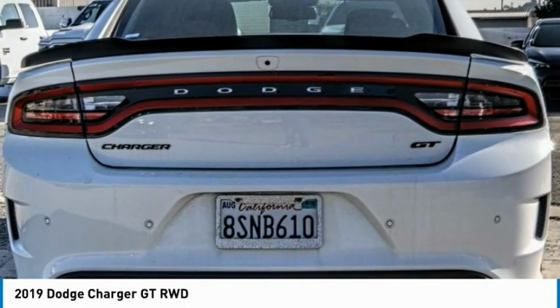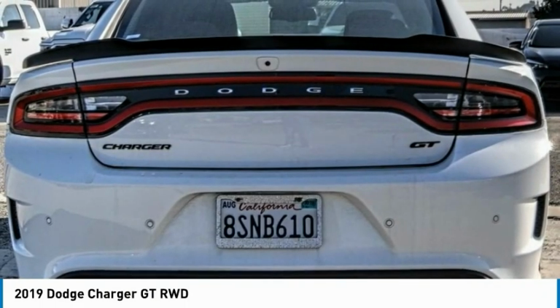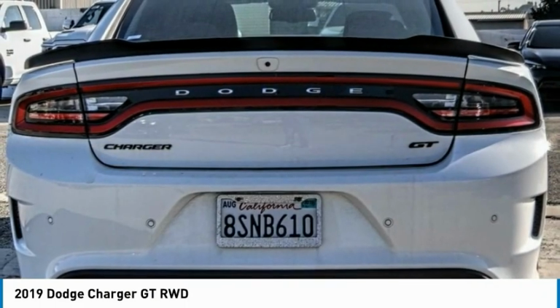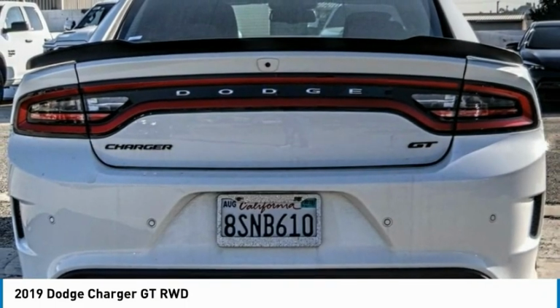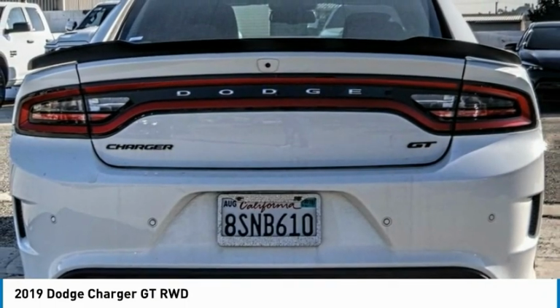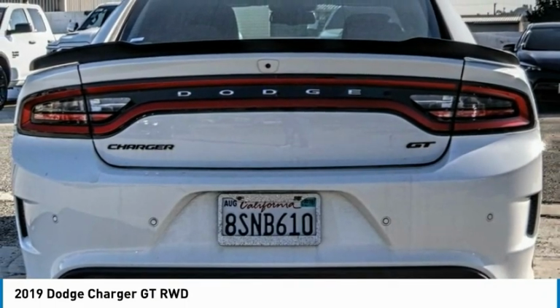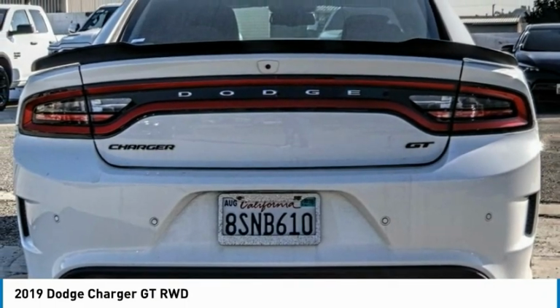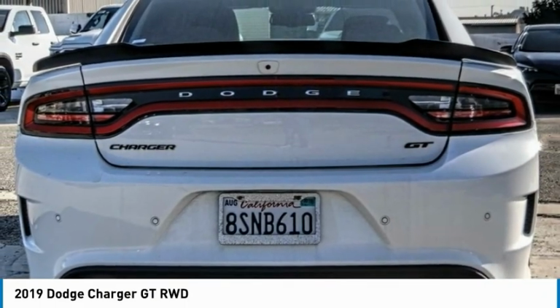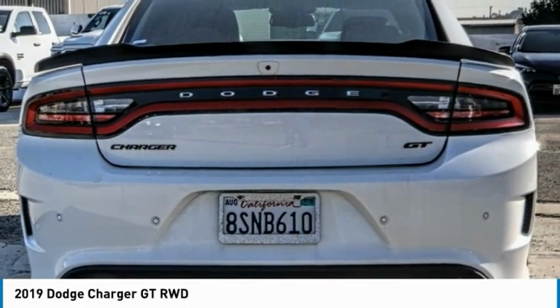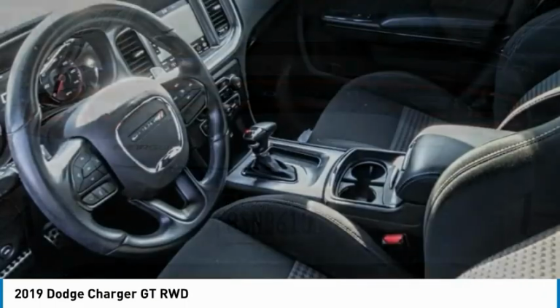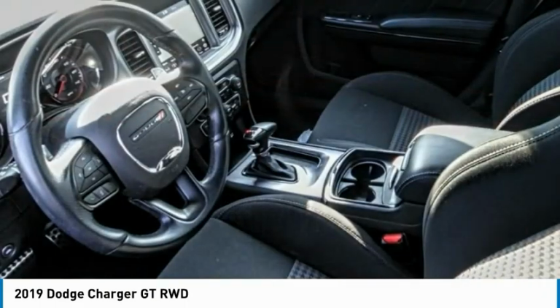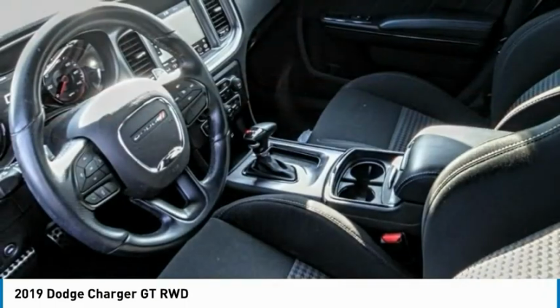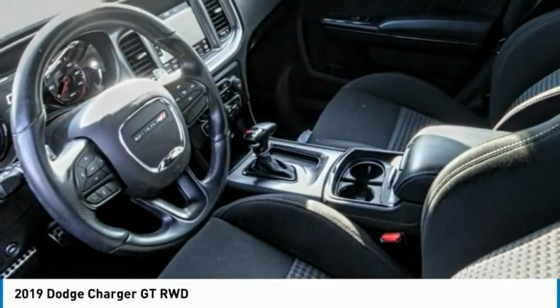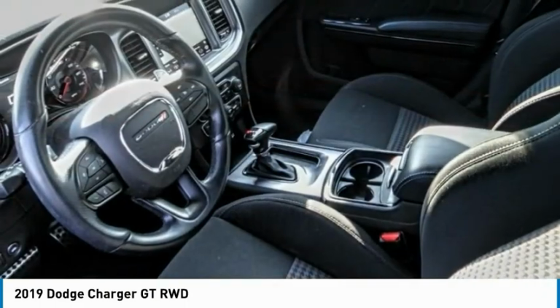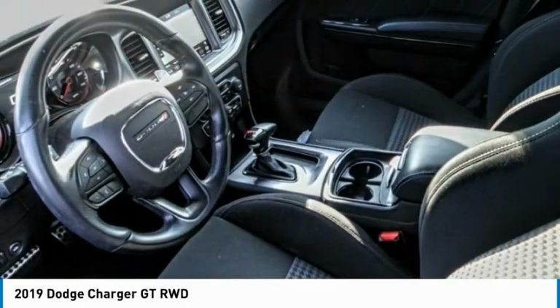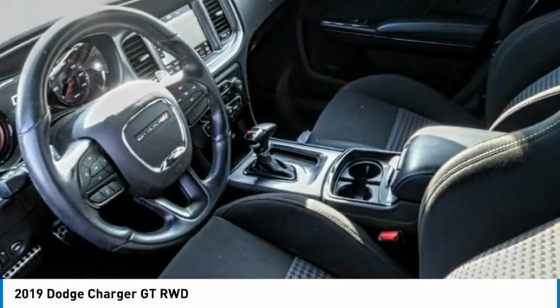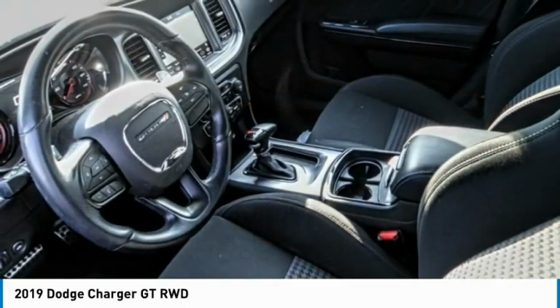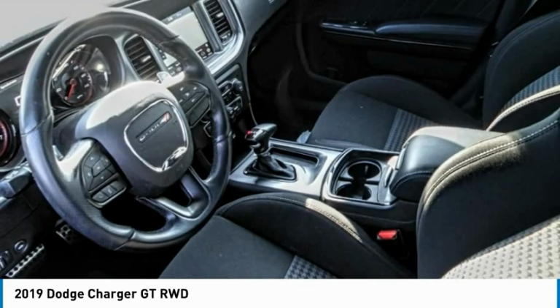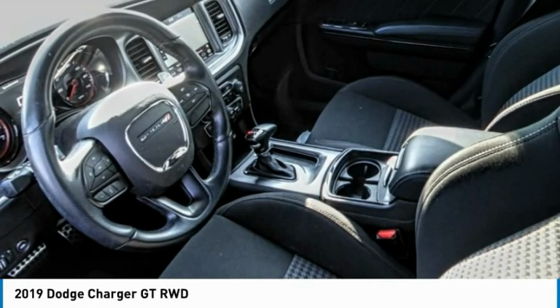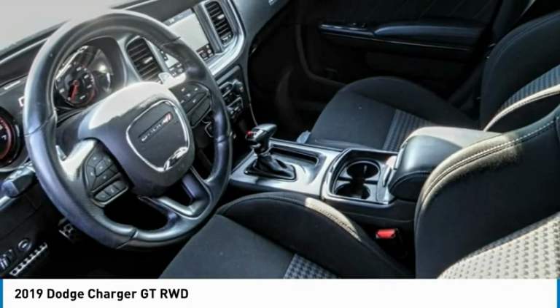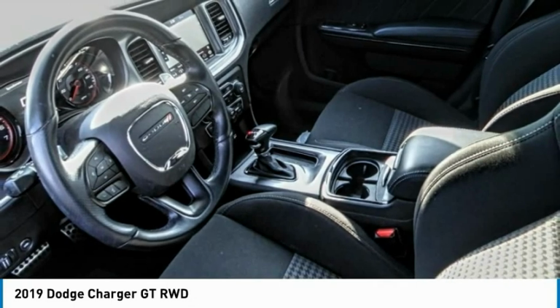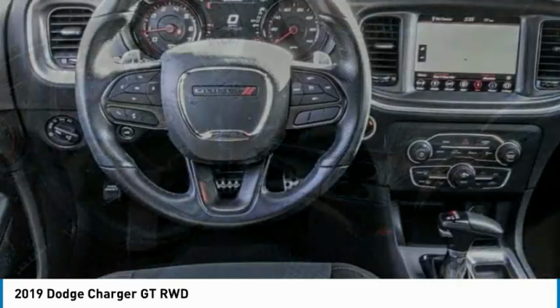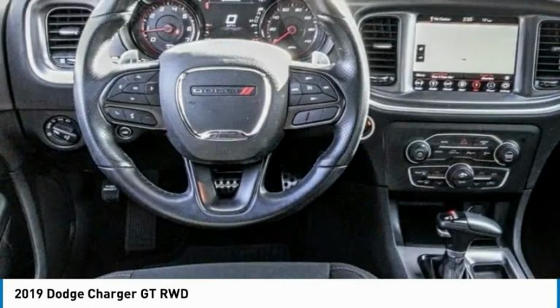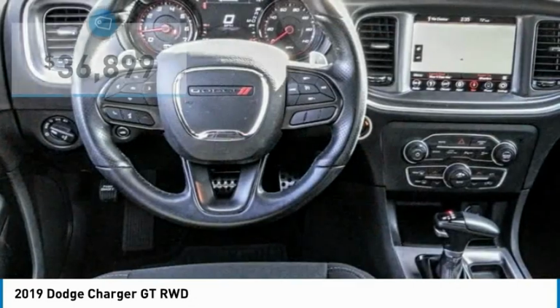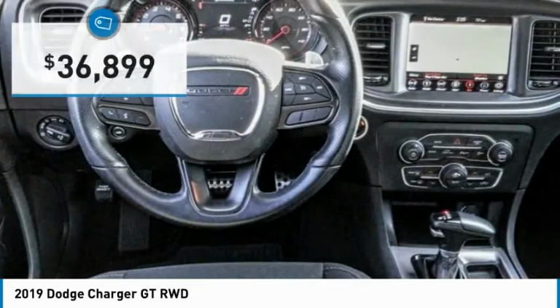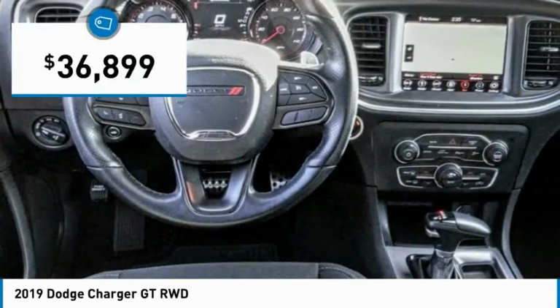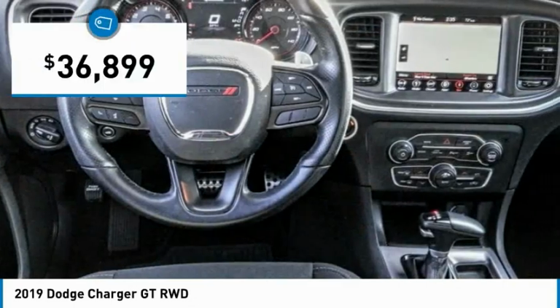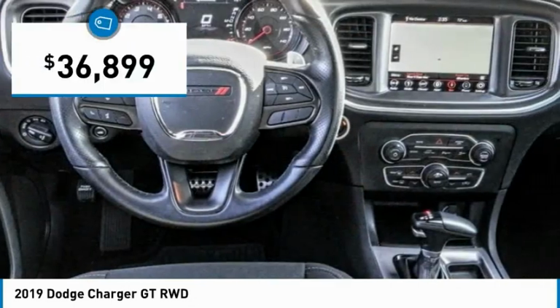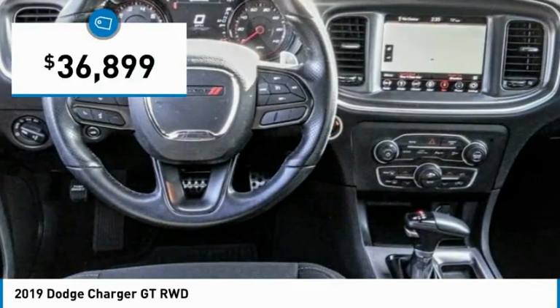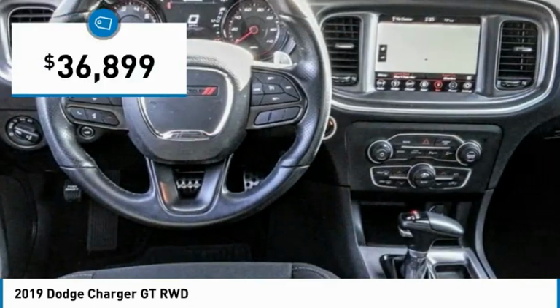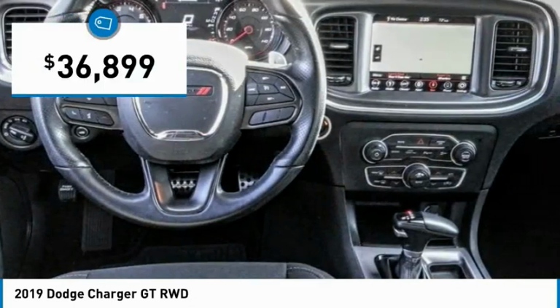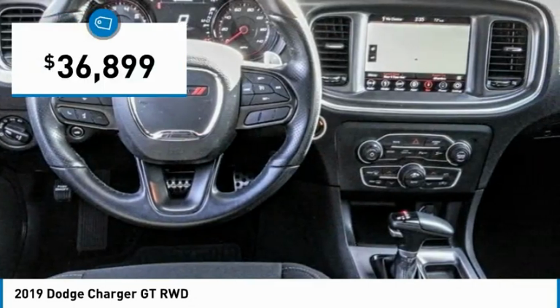Peace of mind comes standard with Charger's 5-star government front and side impact crash test rating, and is priced below $40,000.